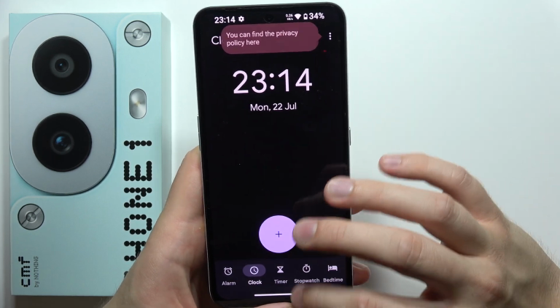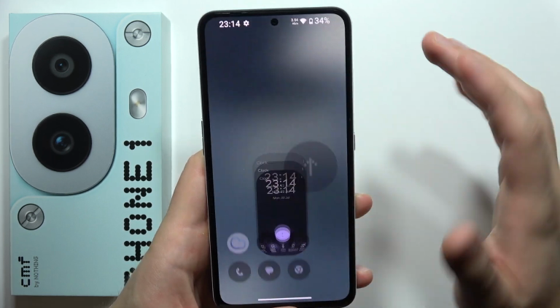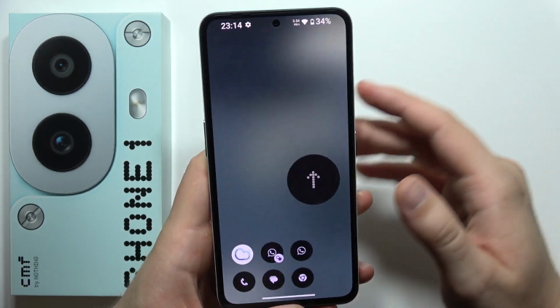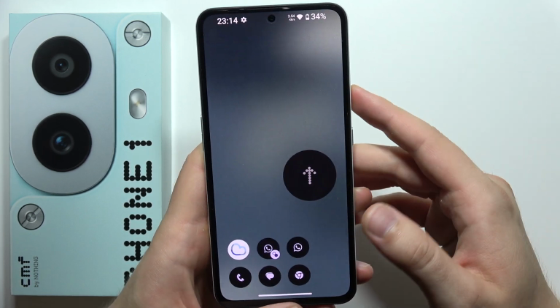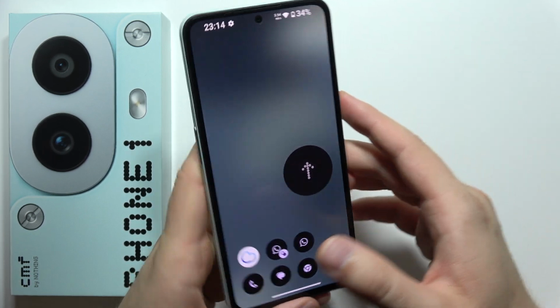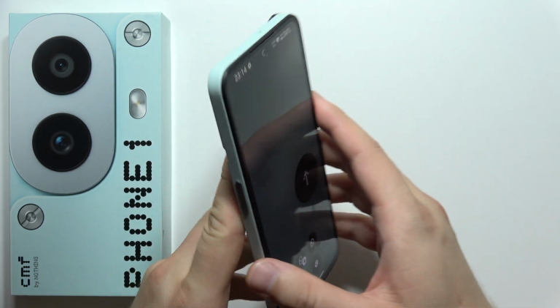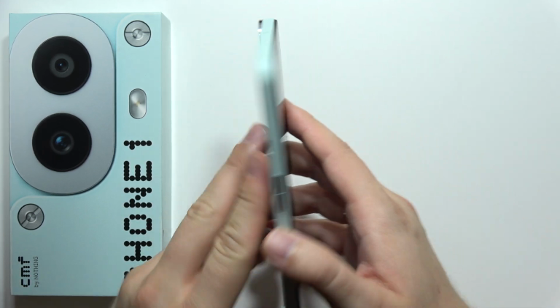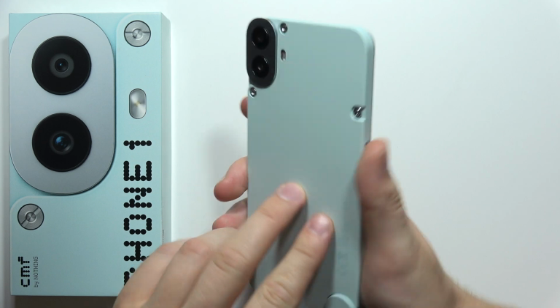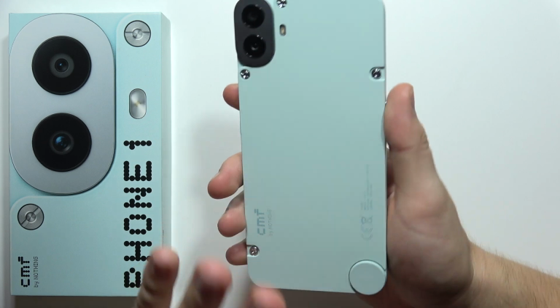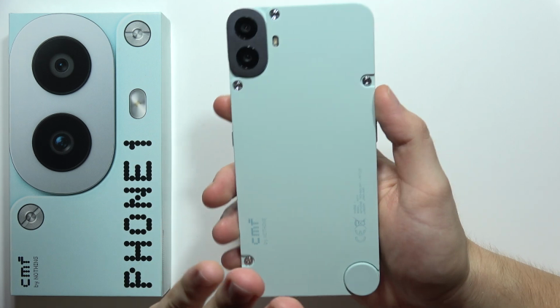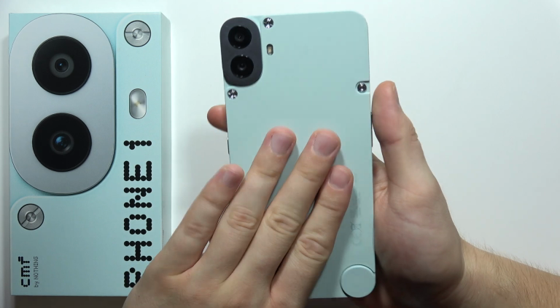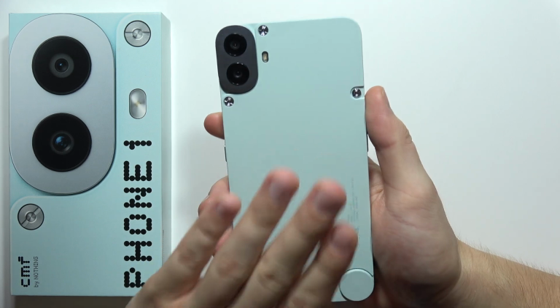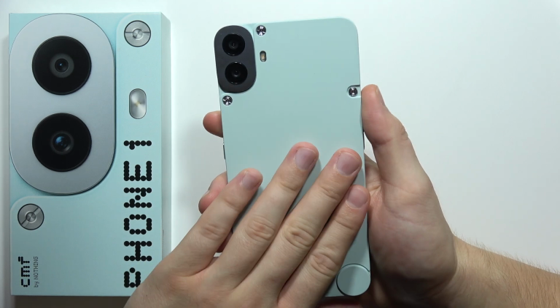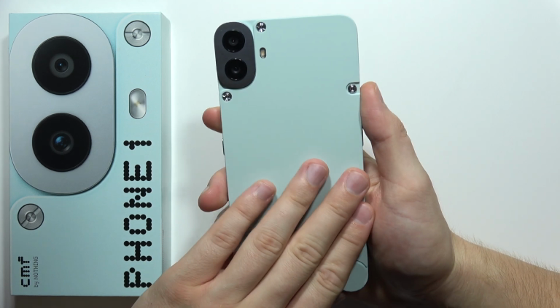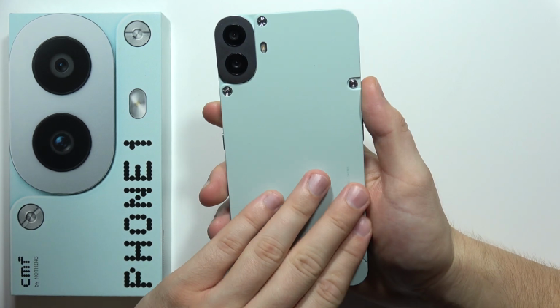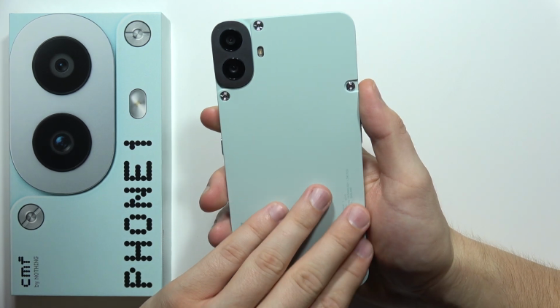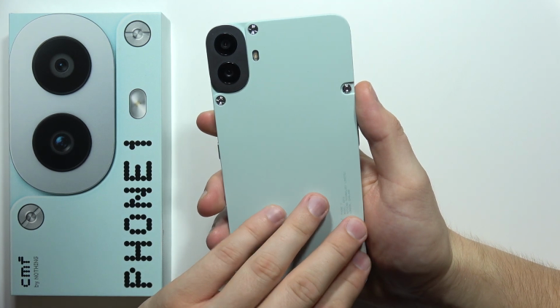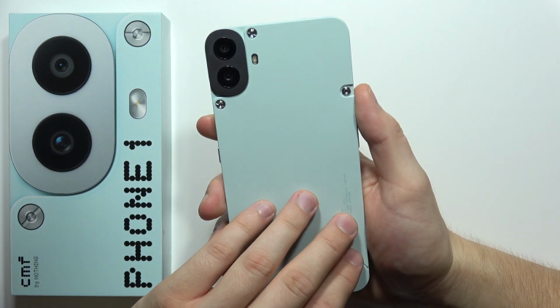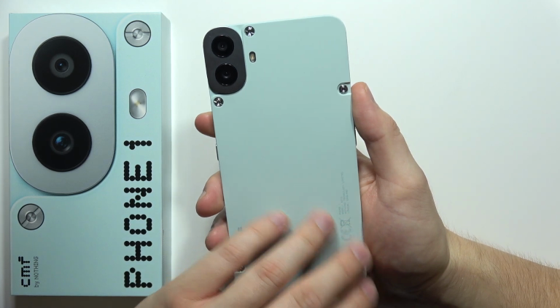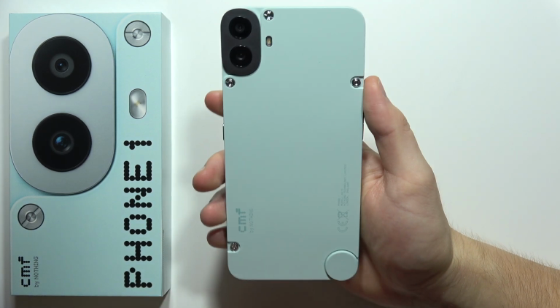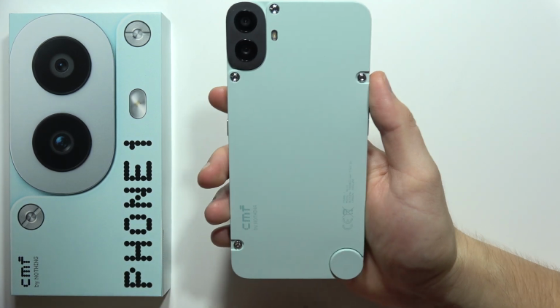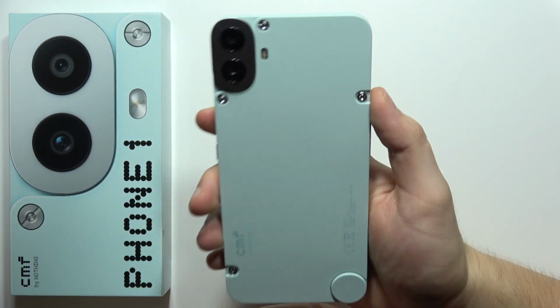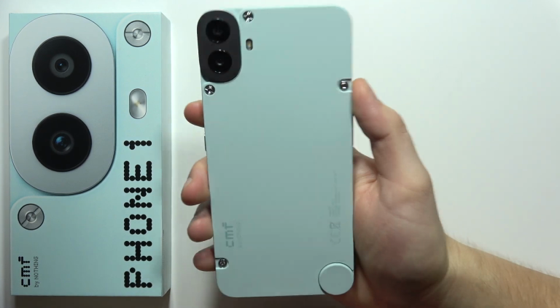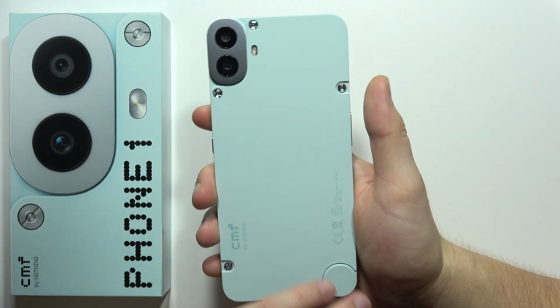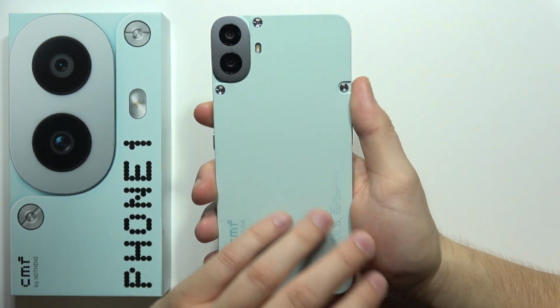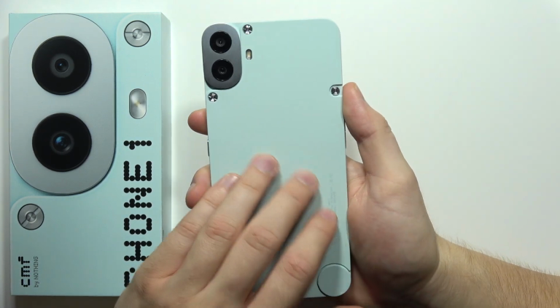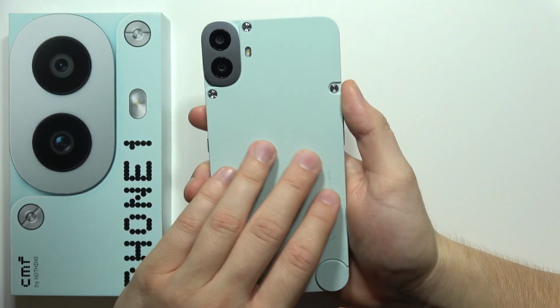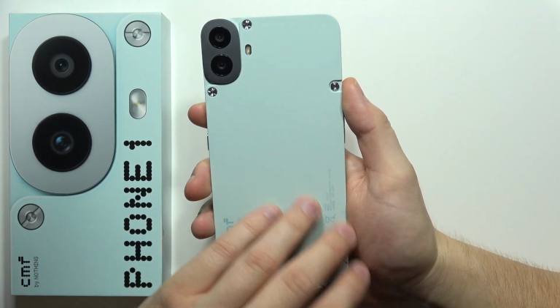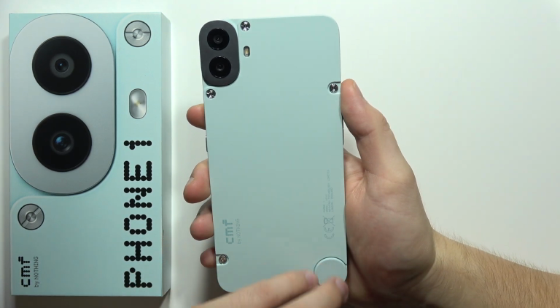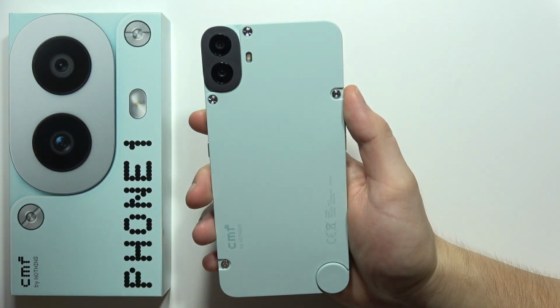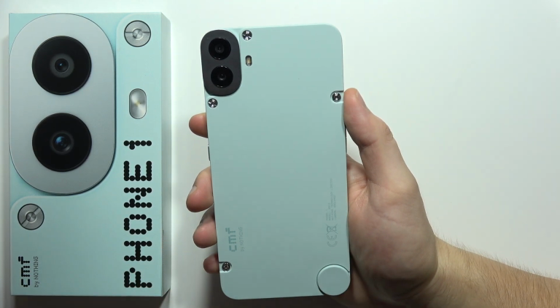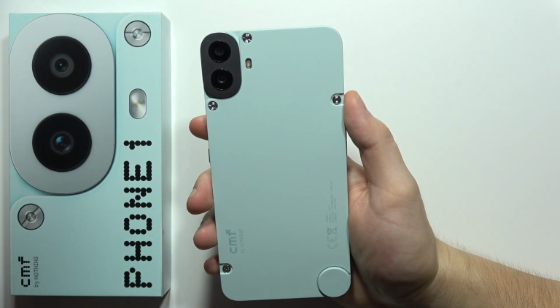And this is it for this video. In my opinion, these are actually the best features of the CMF Phone 1. Tell me if it was useful for you and subscribe to my channel.